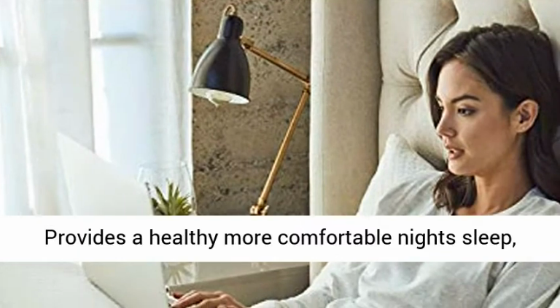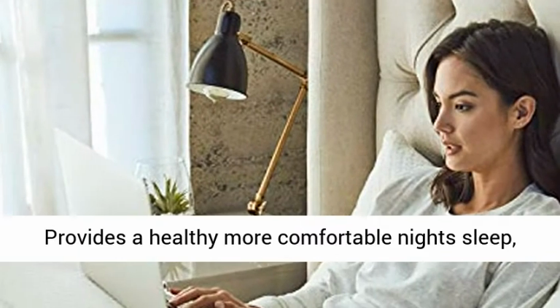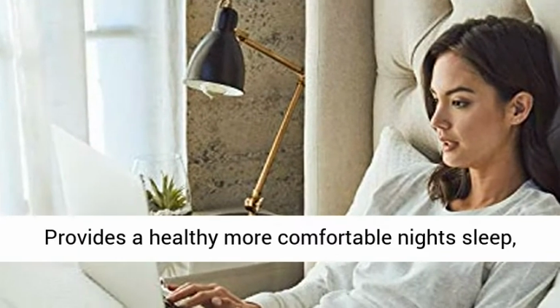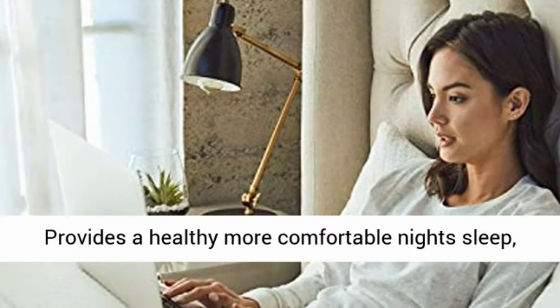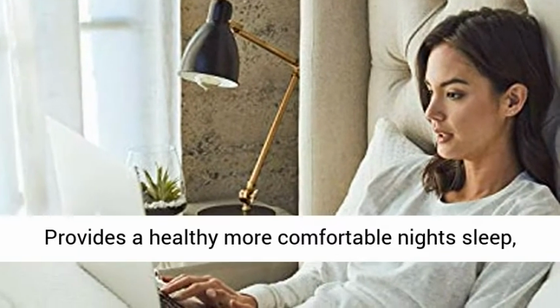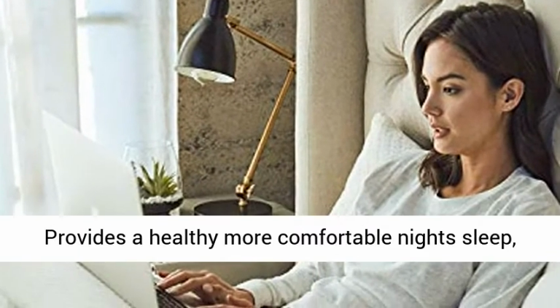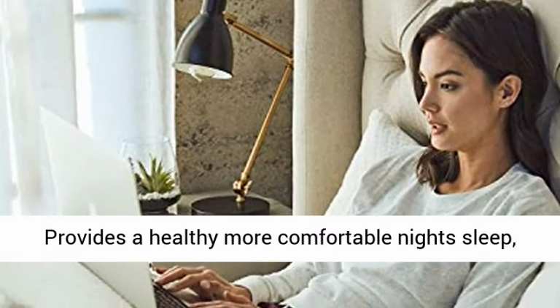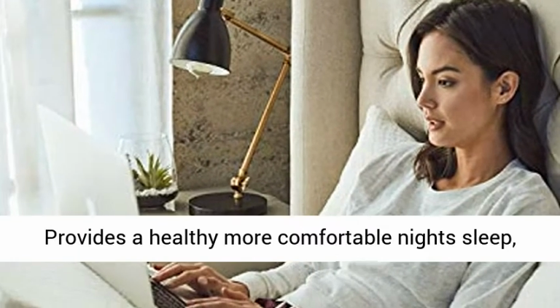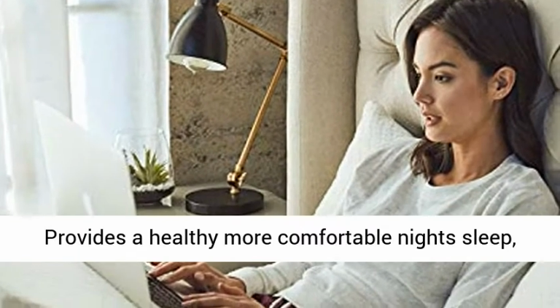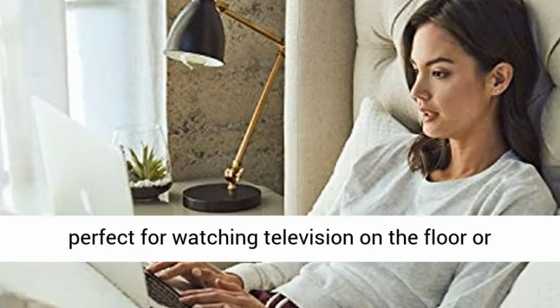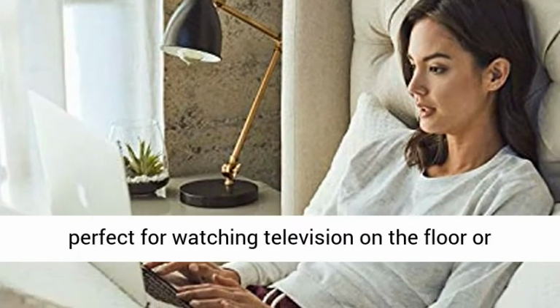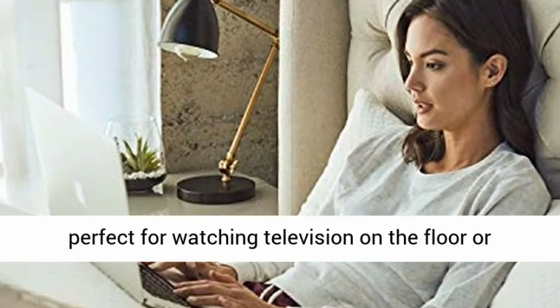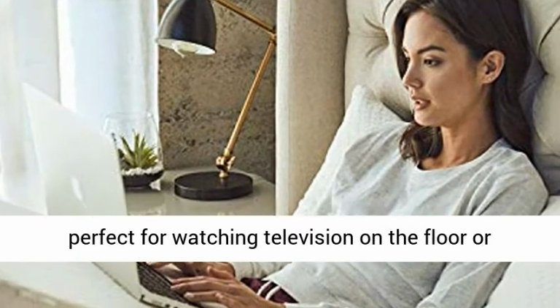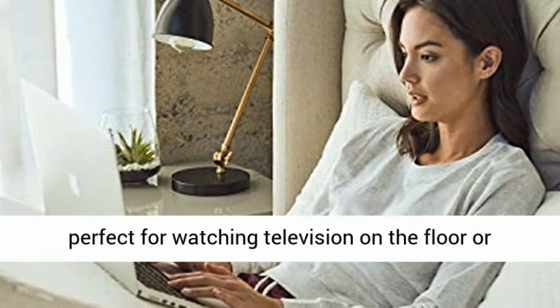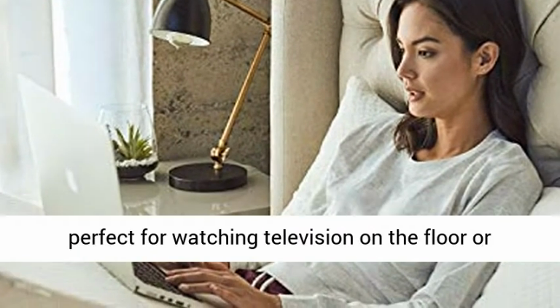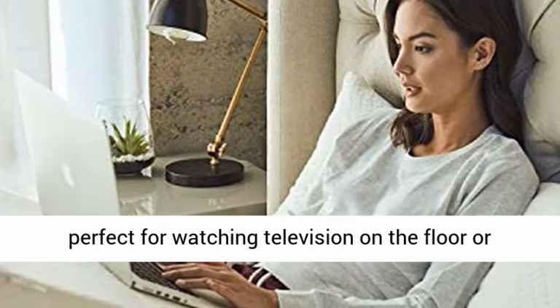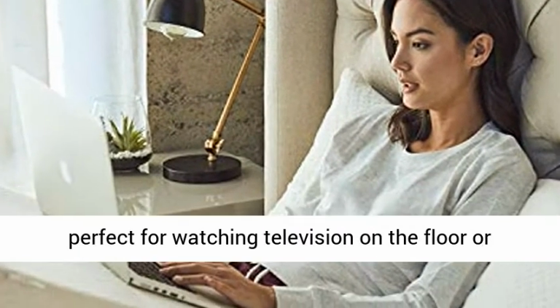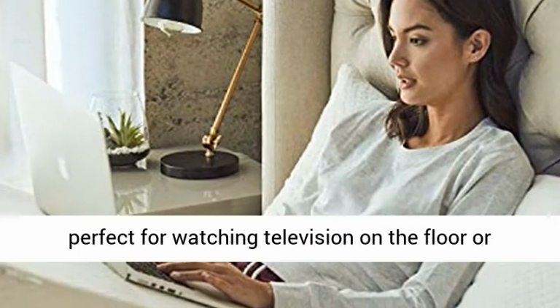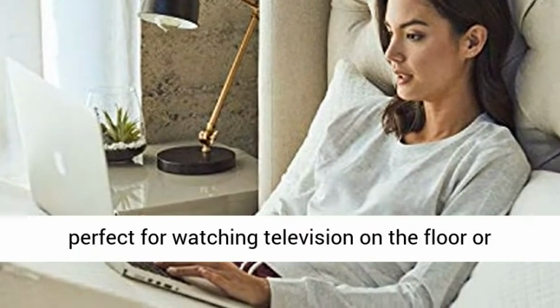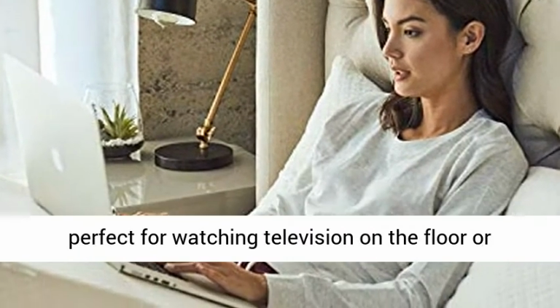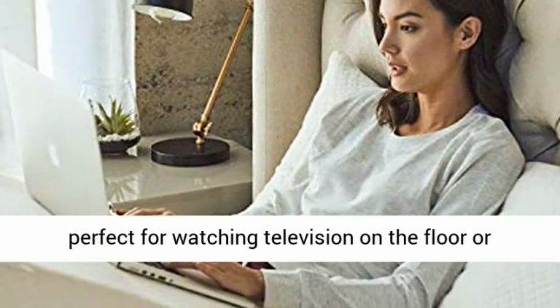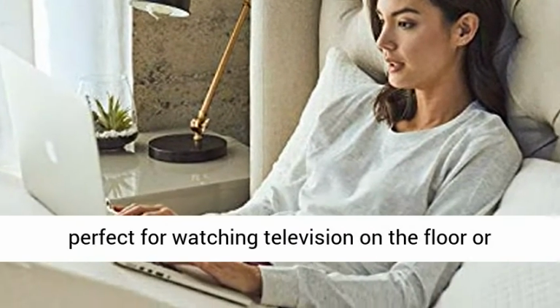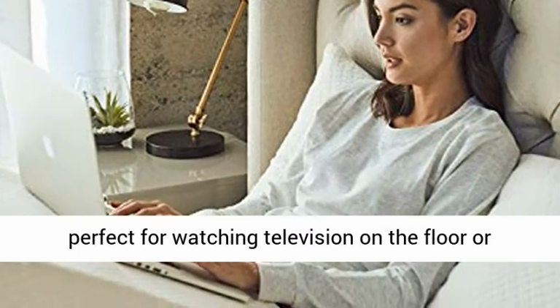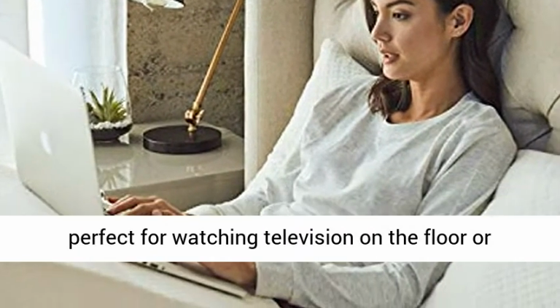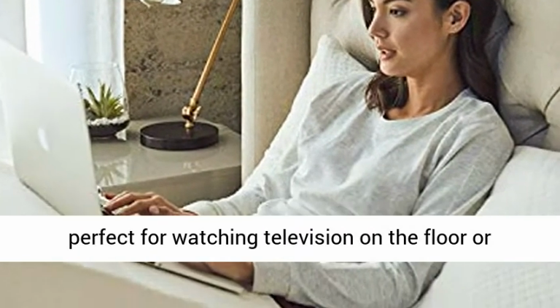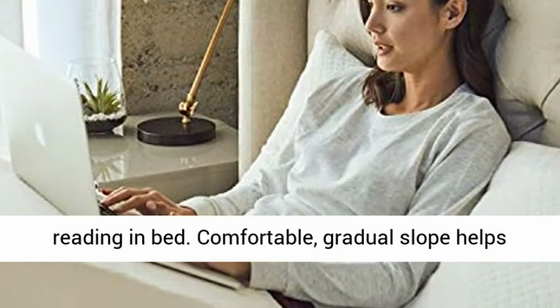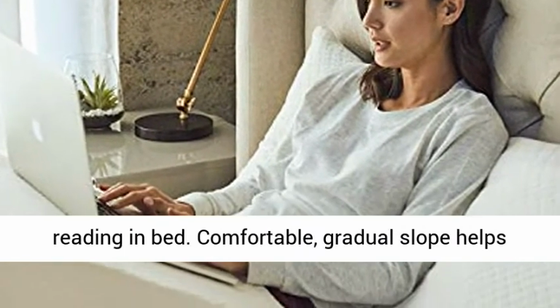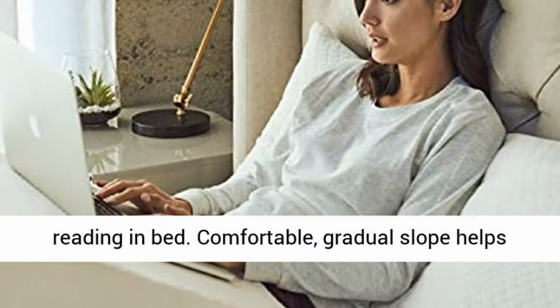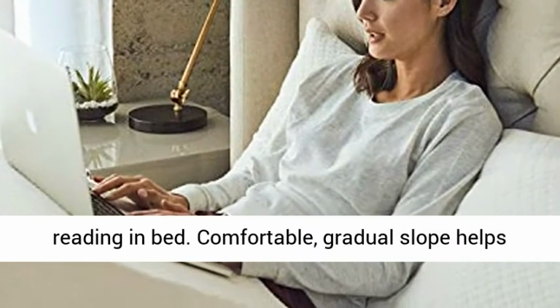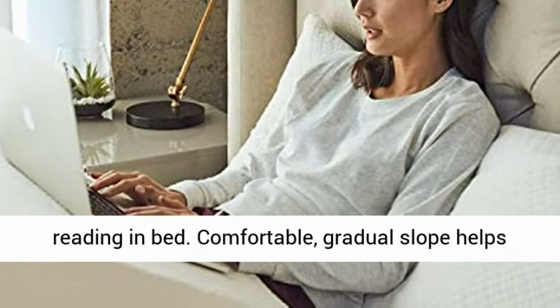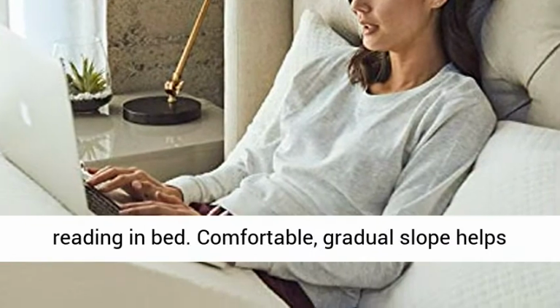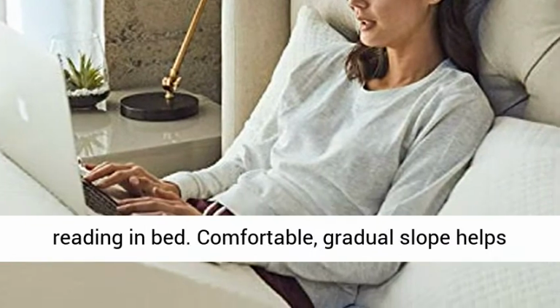Provides a healthy, more comfortable night's sleep. Perfect for watching television on the floor or reading in bed.